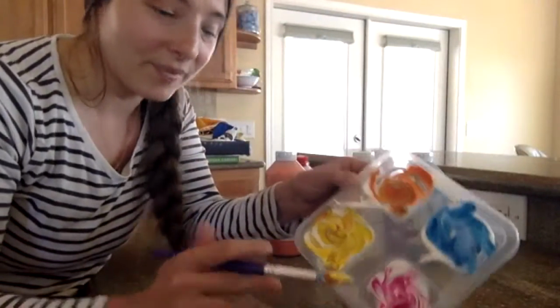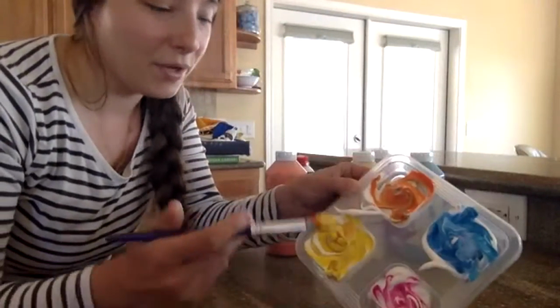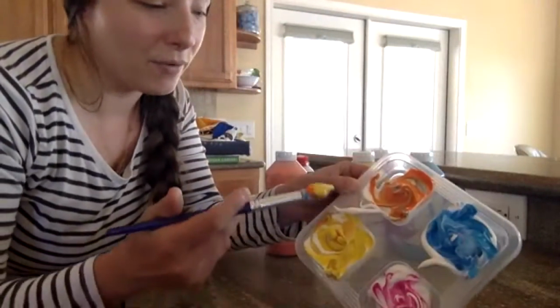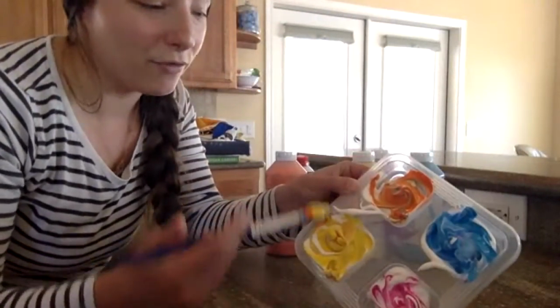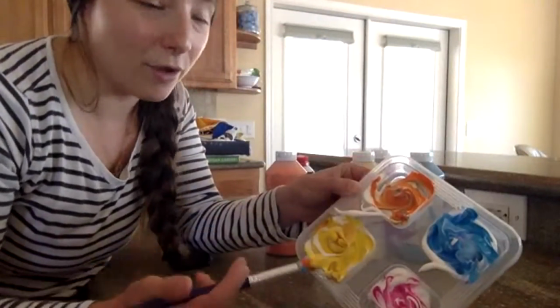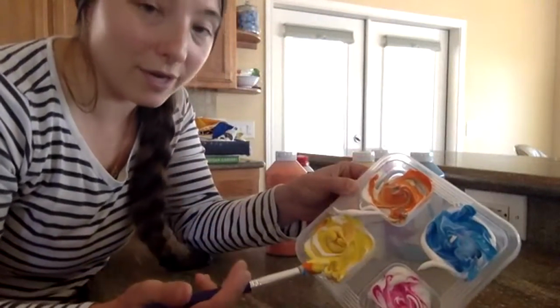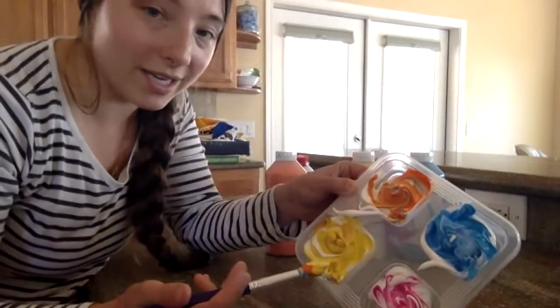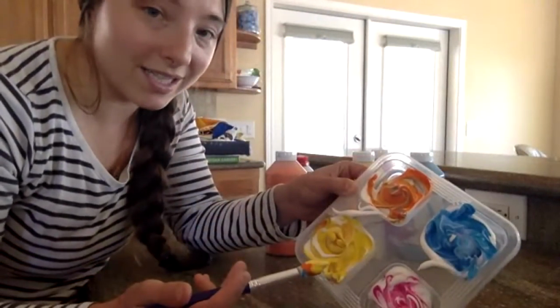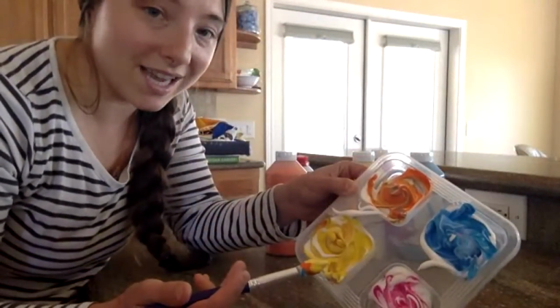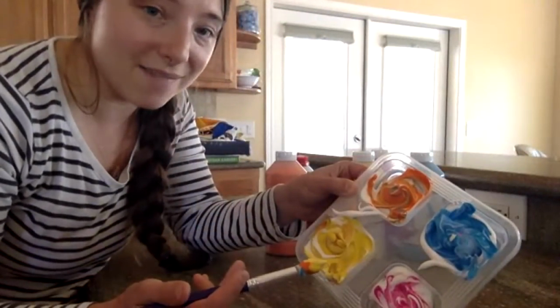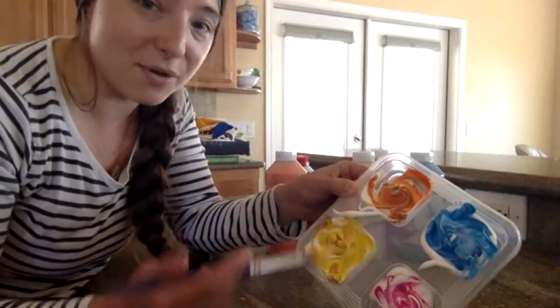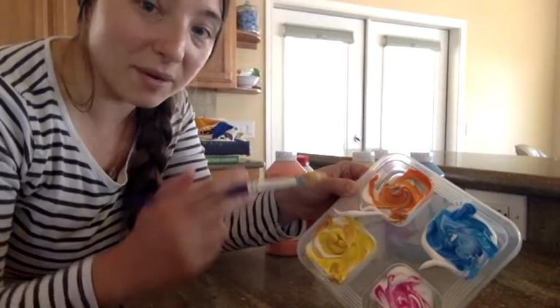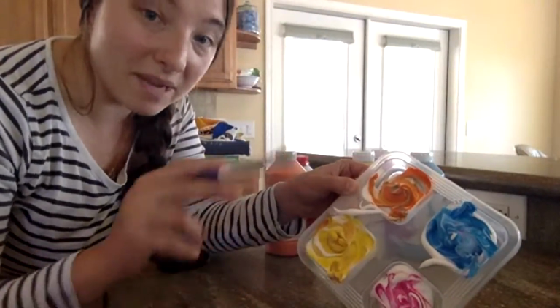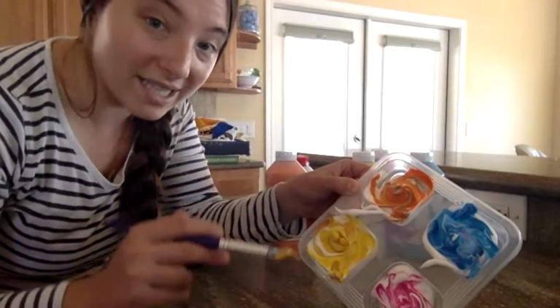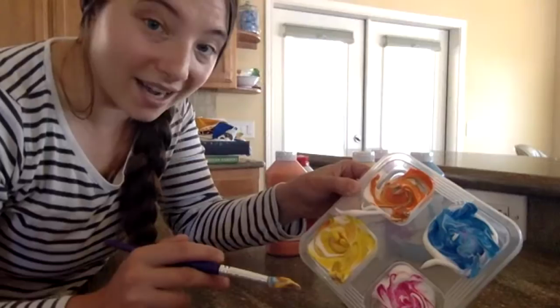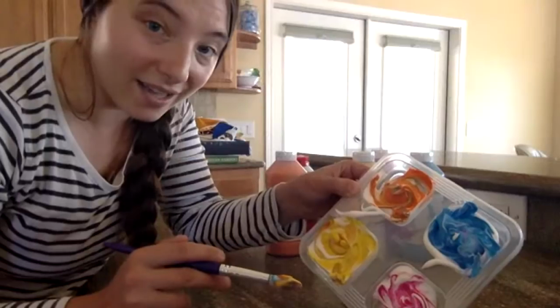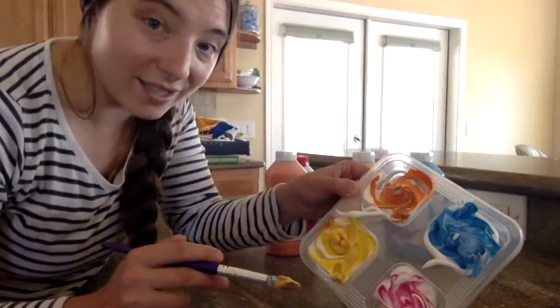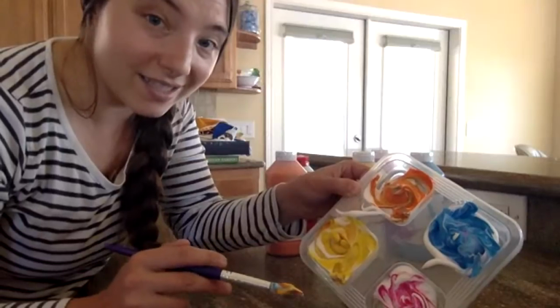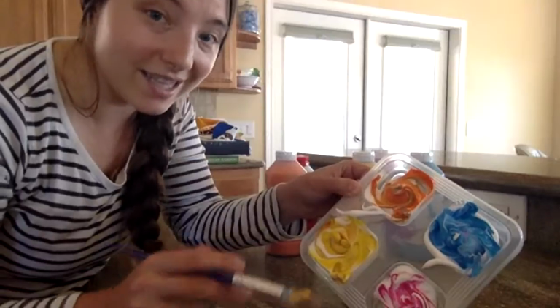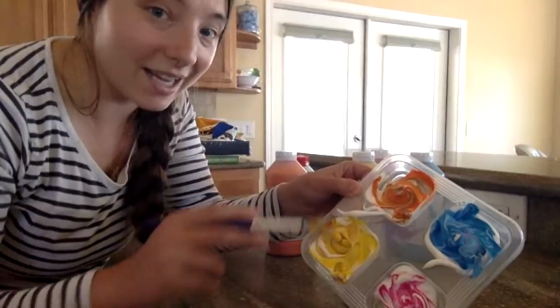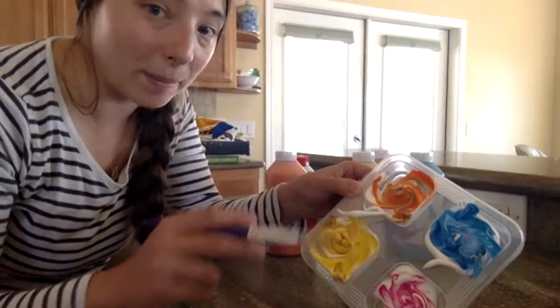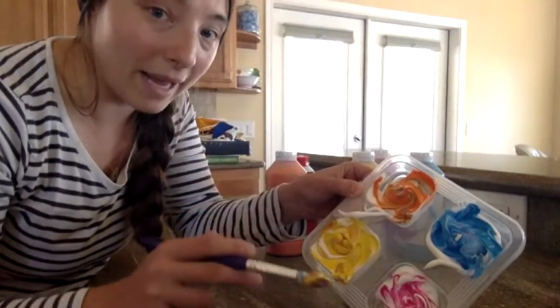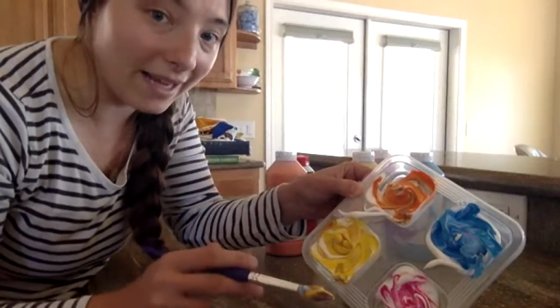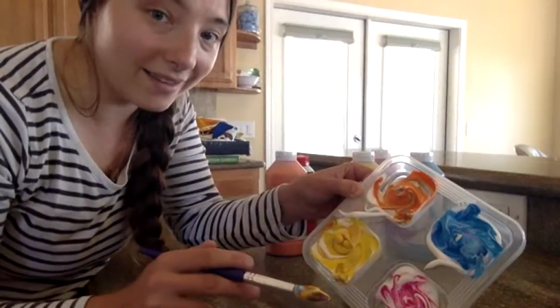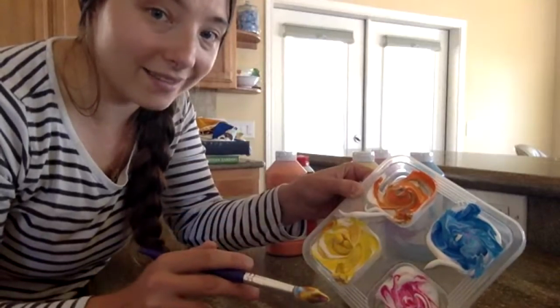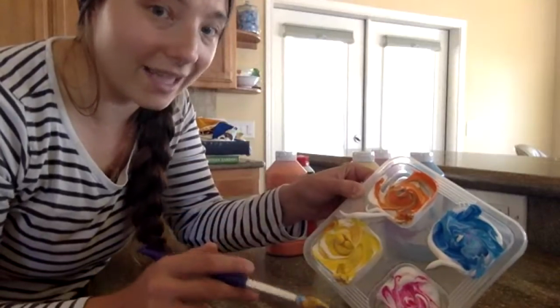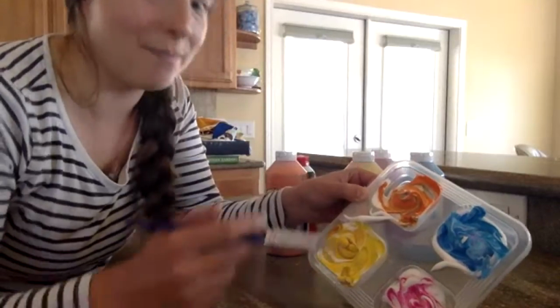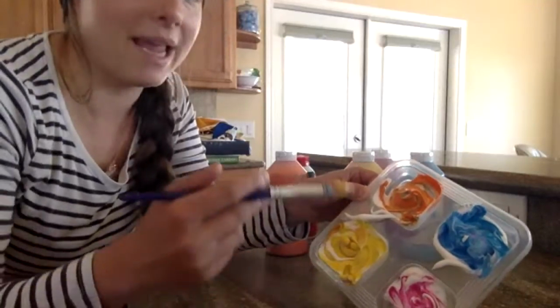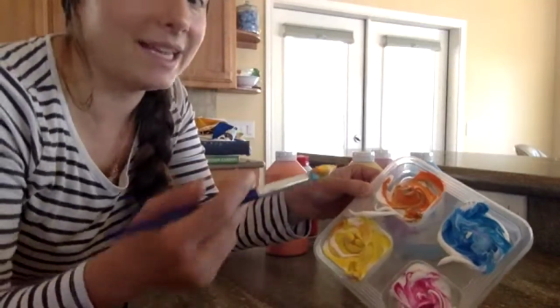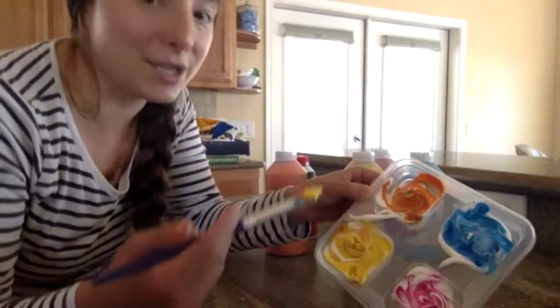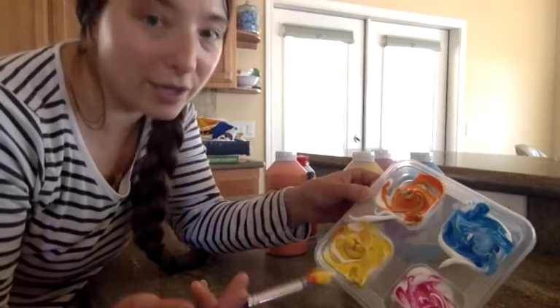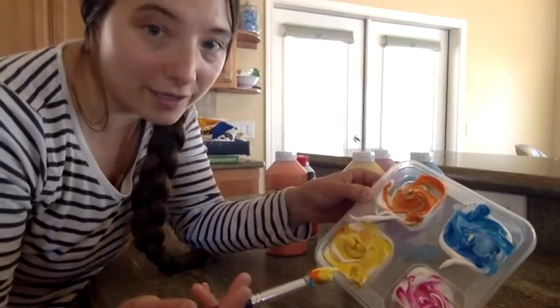You can float it in the tub, you can mix the colors, they can paint, they can paint each other.